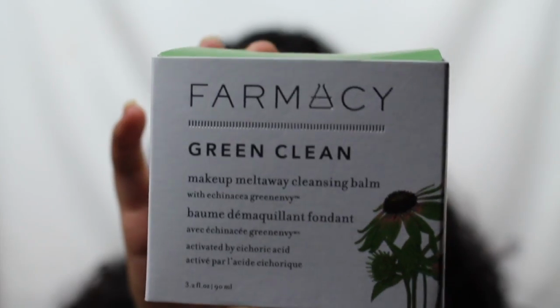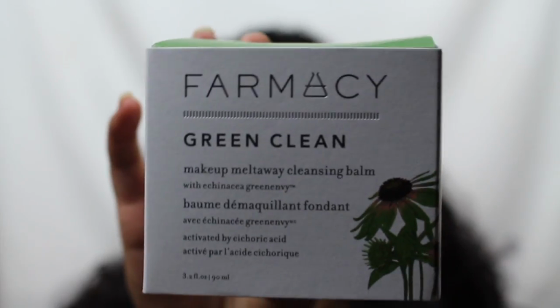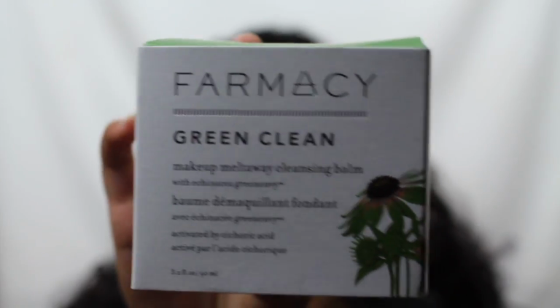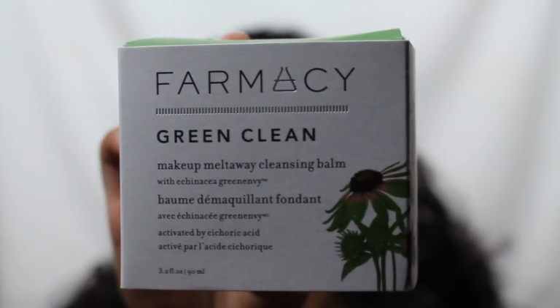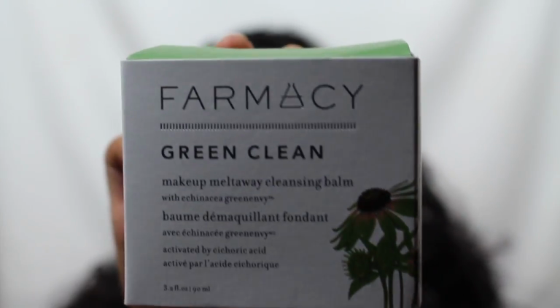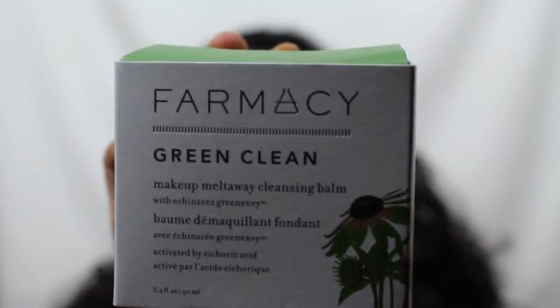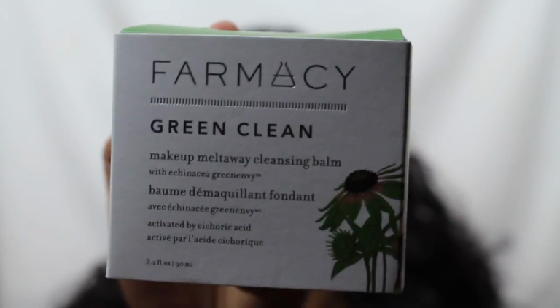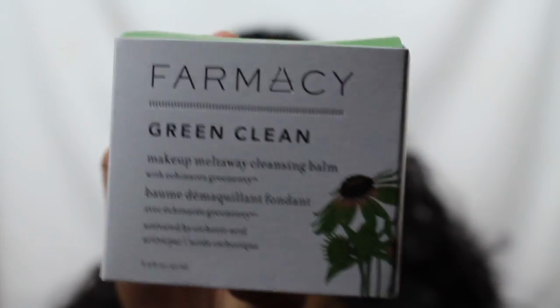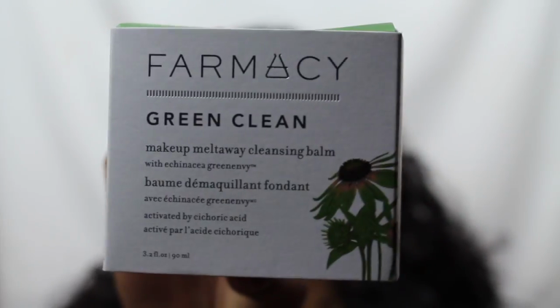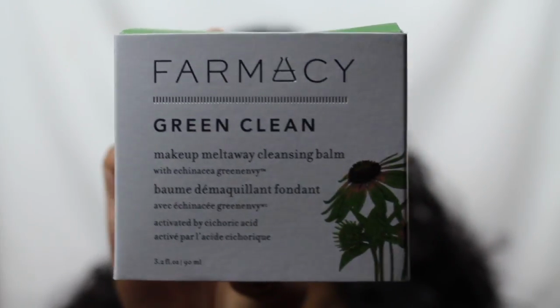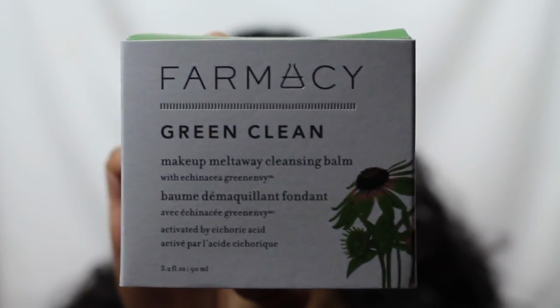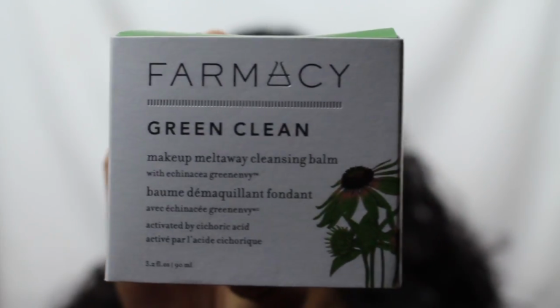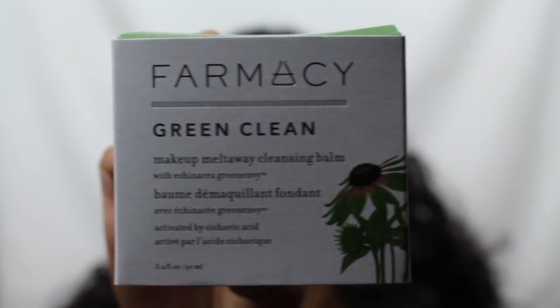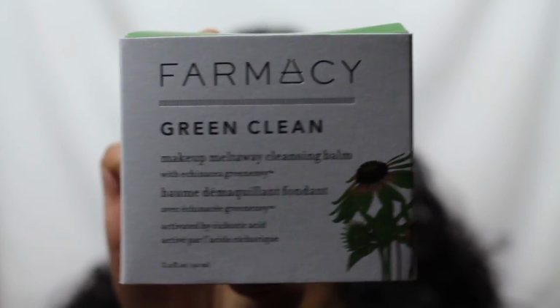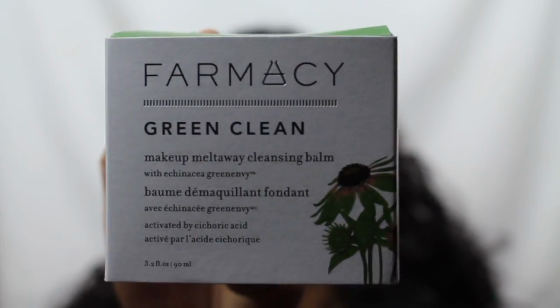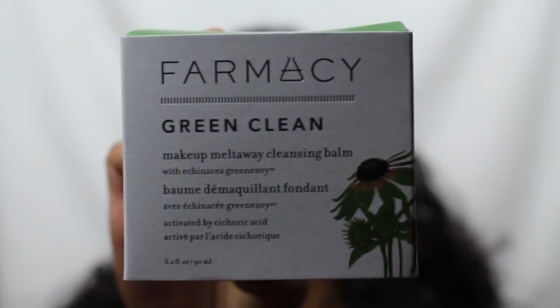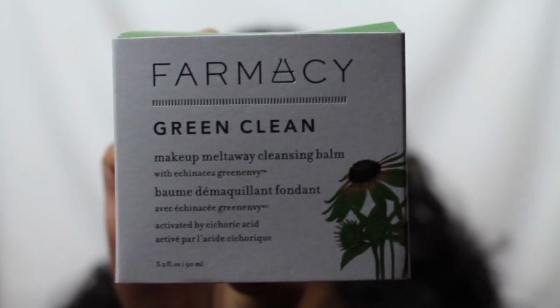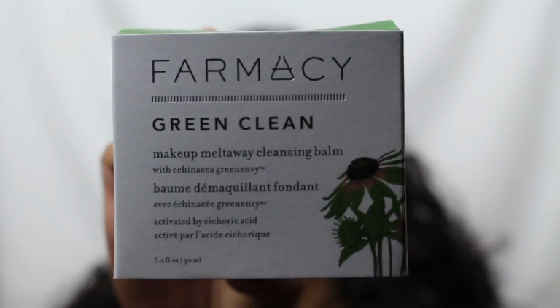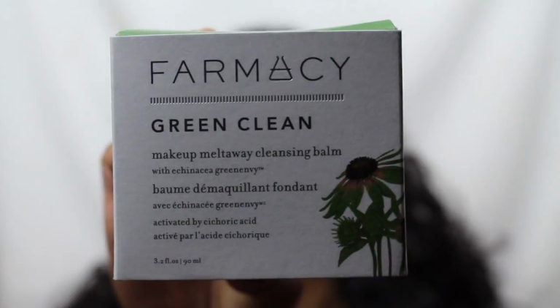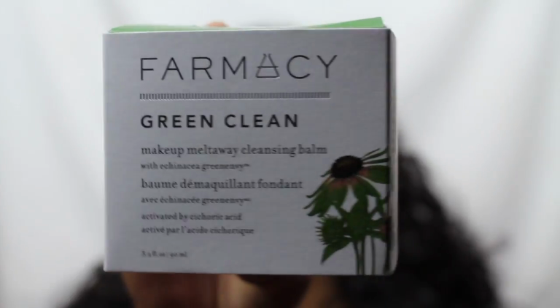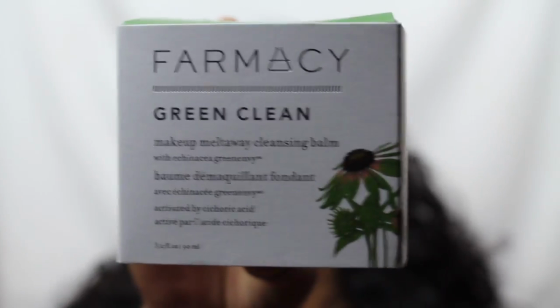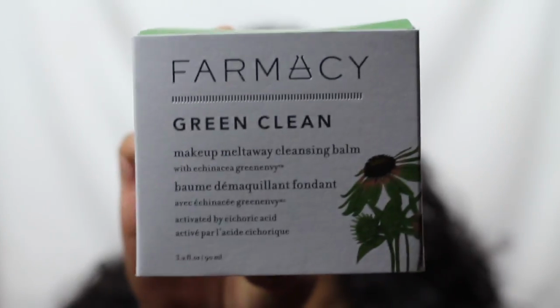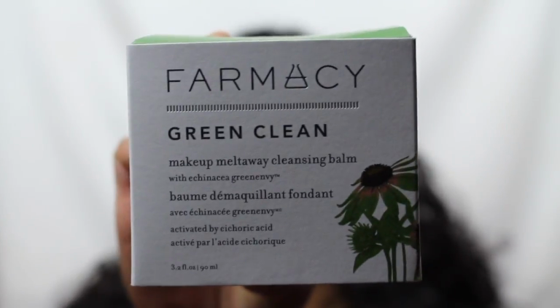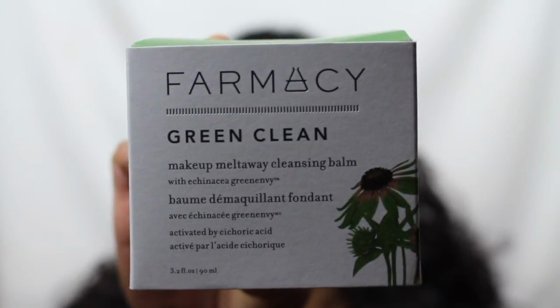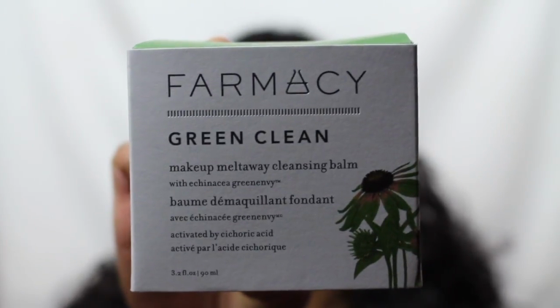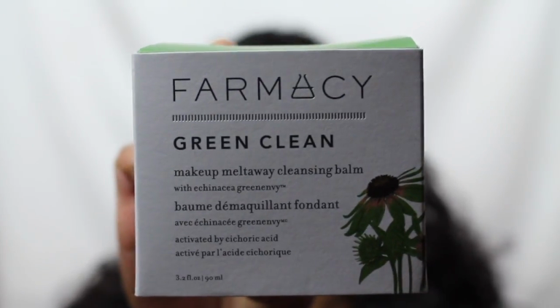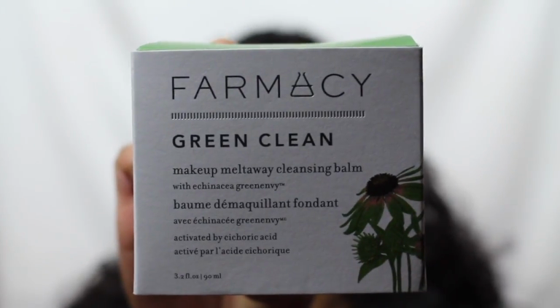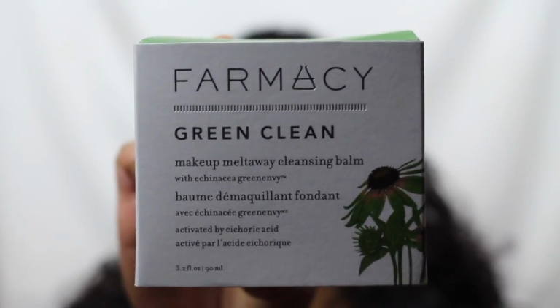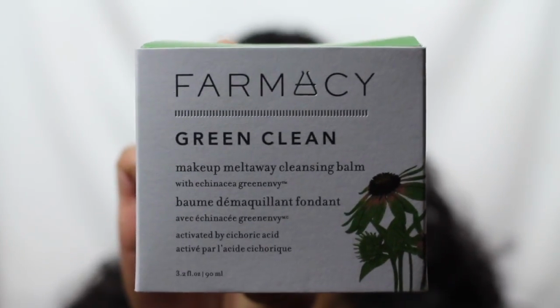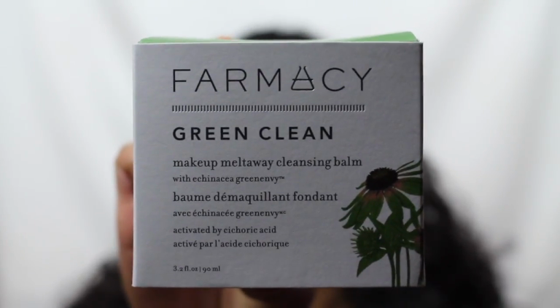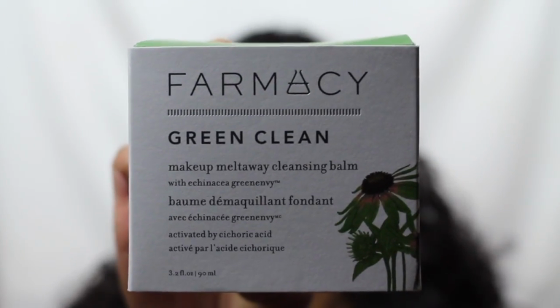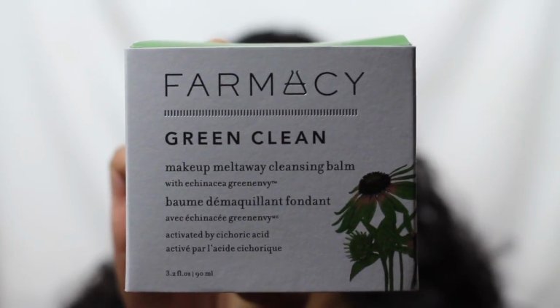A nourishing cleansing balm that erases makeup and gently lifts away impurities caused by pollution. It leaves the skin hydrated and silky smooth.